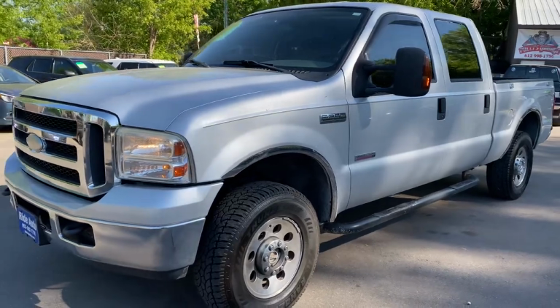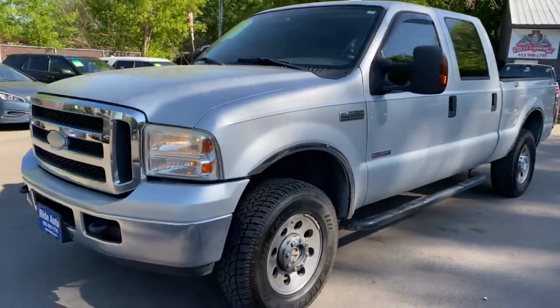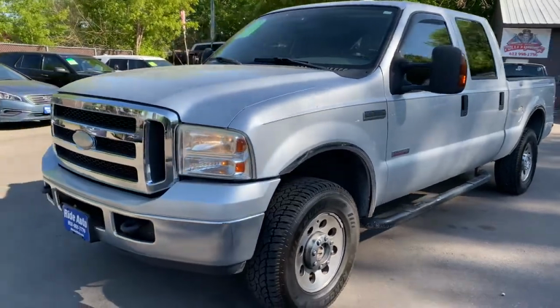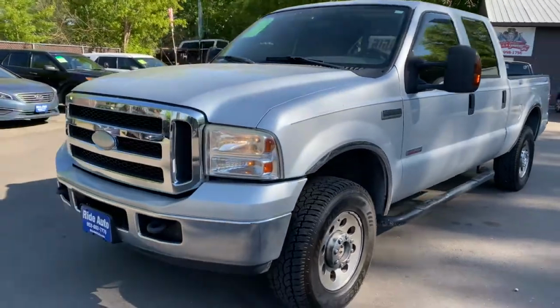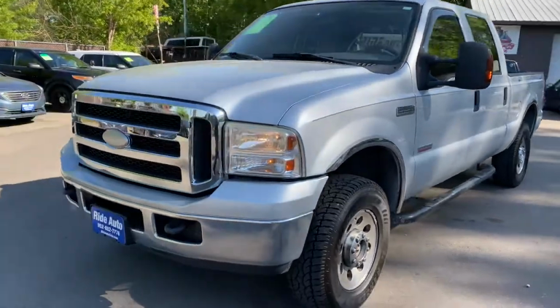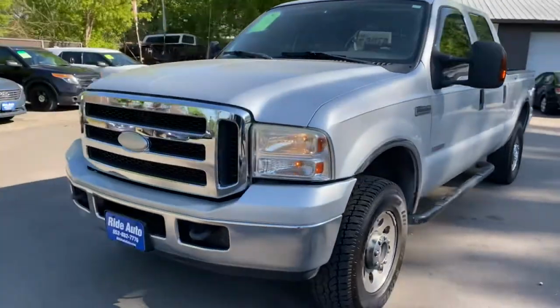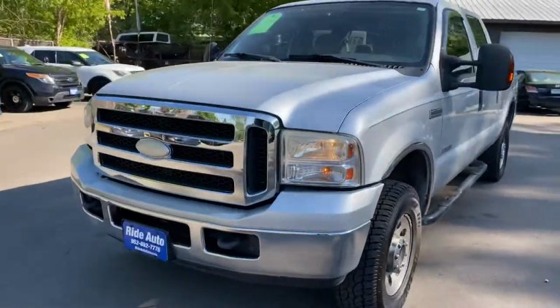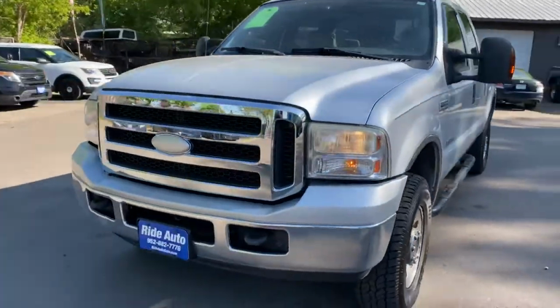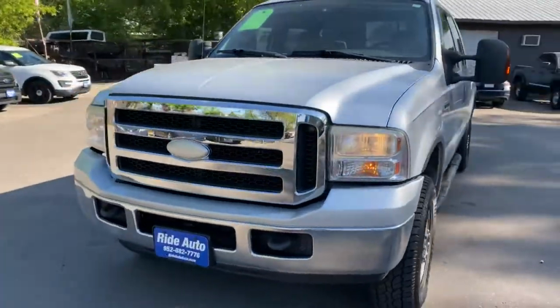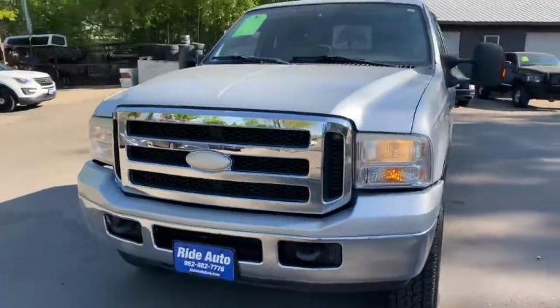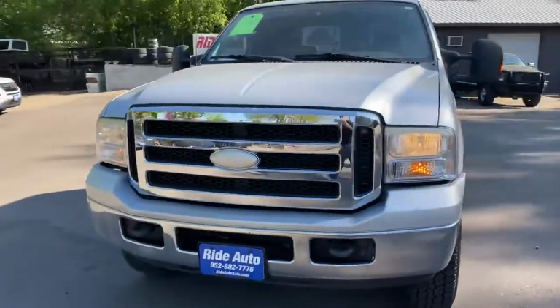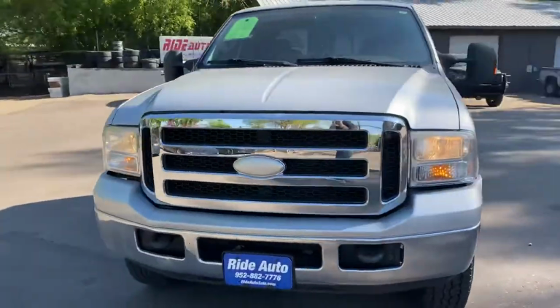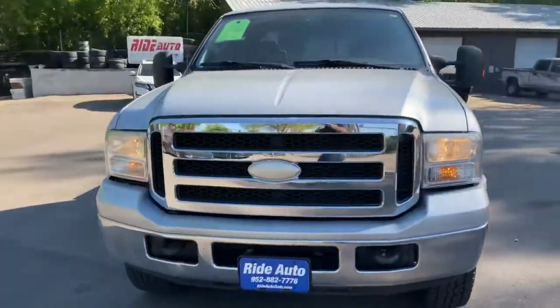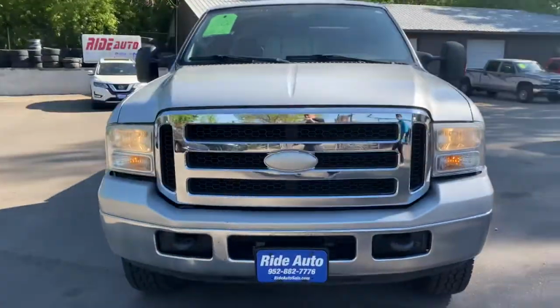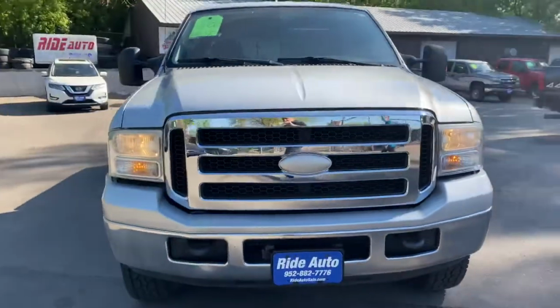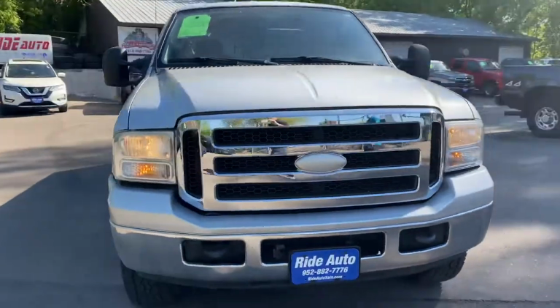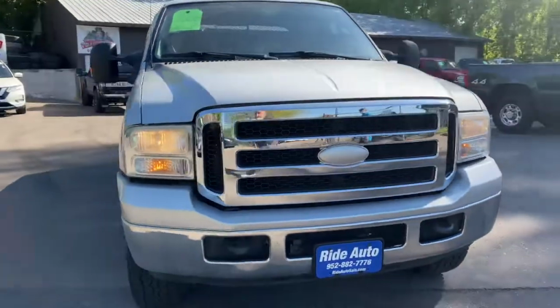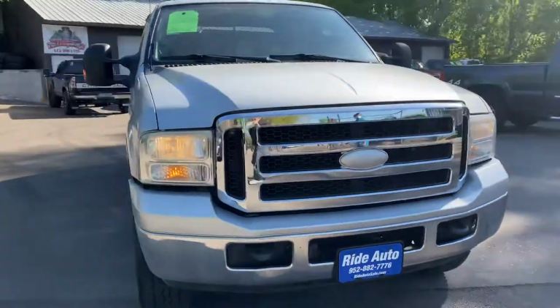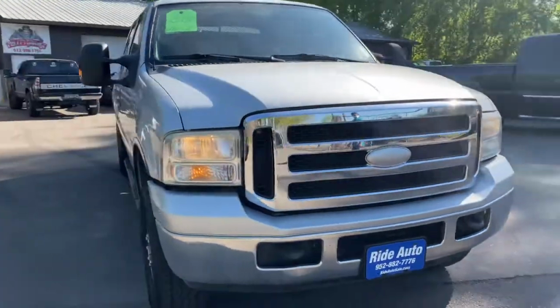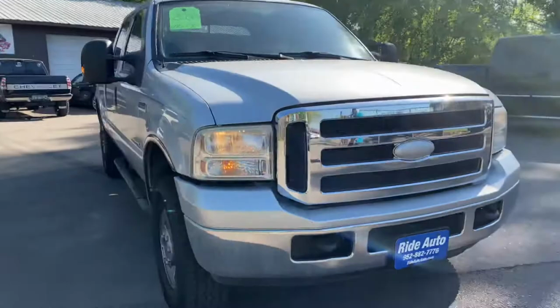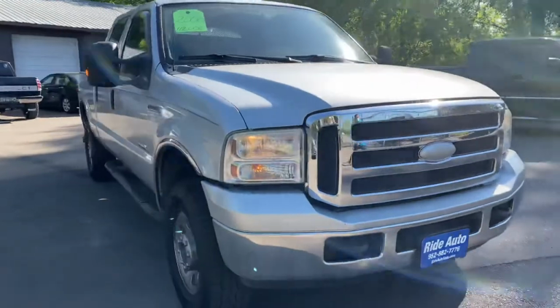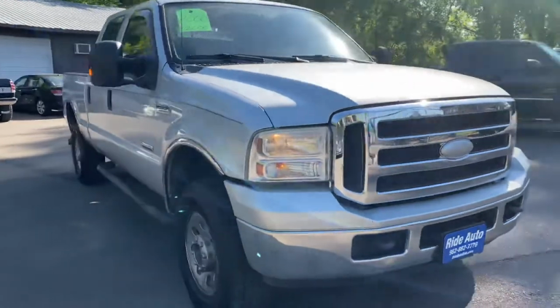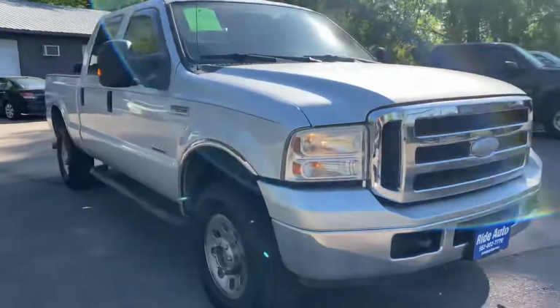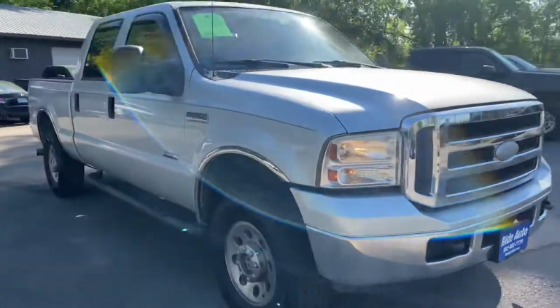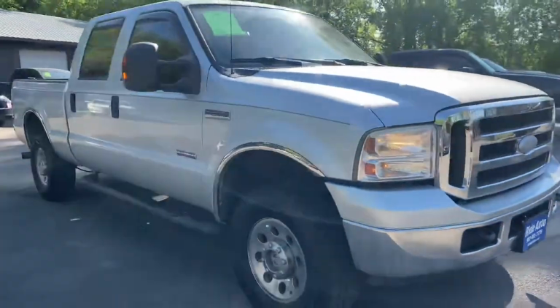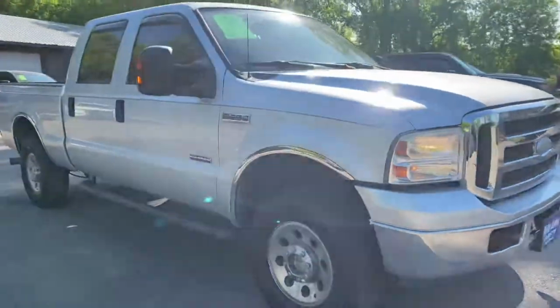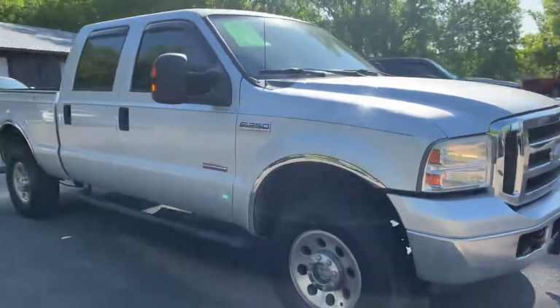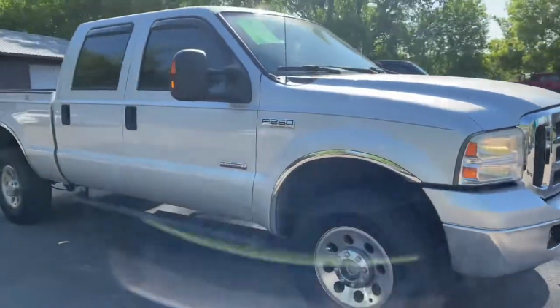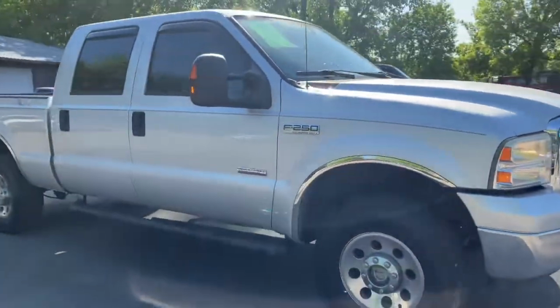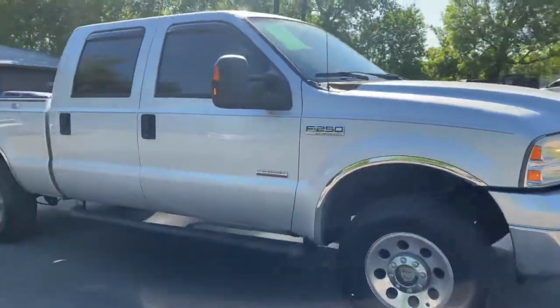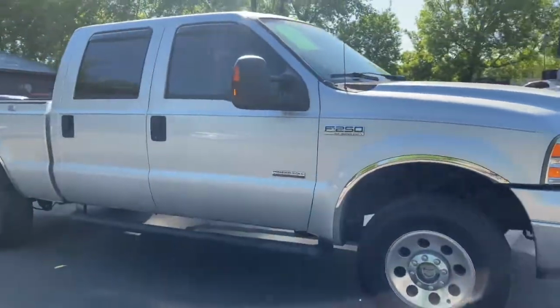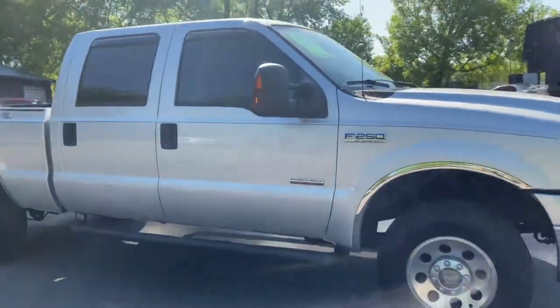Hello, welcome to Ride Auto. We're pleased to have you with us. Today we're bringing you this 2006 Ford F-250 Super Duty.